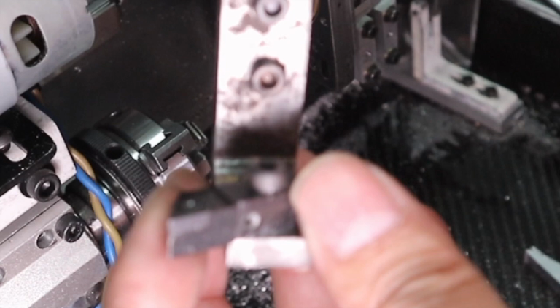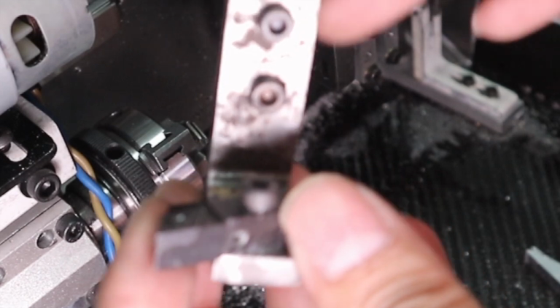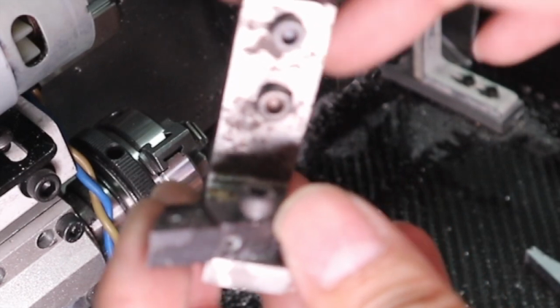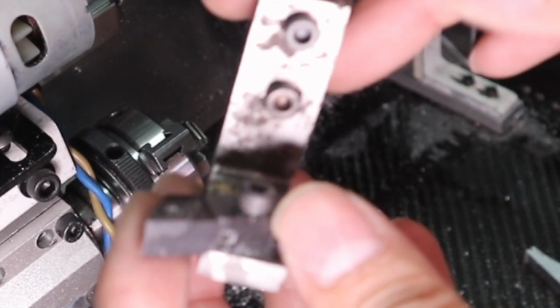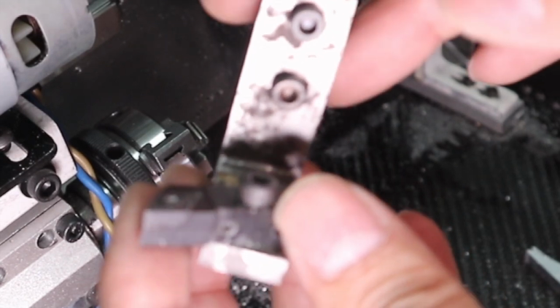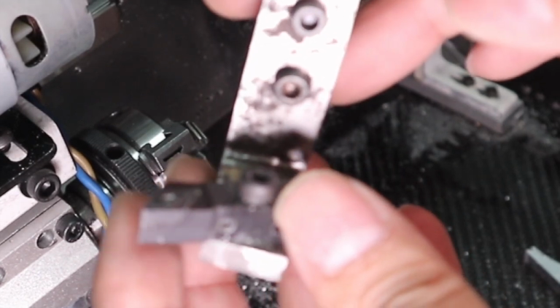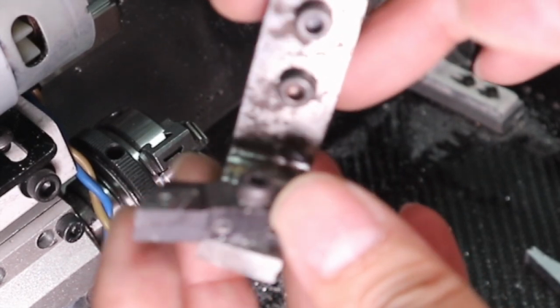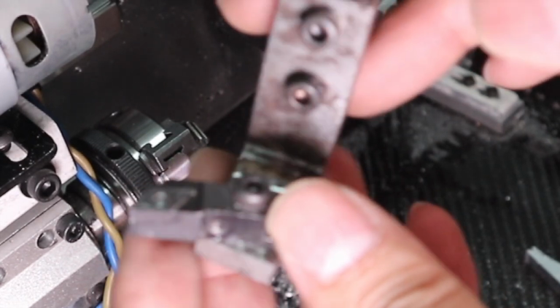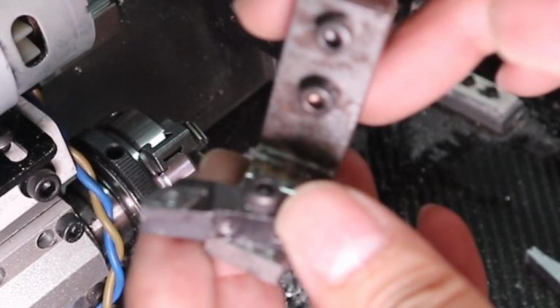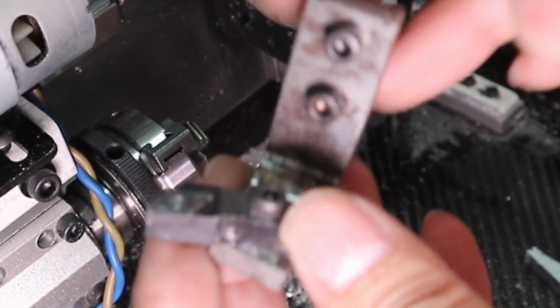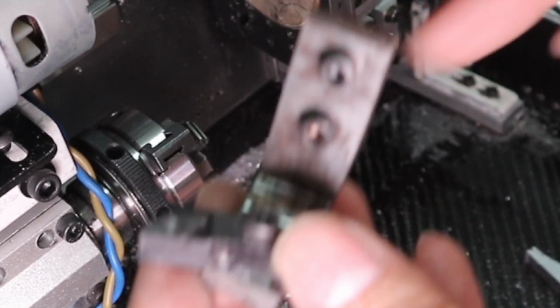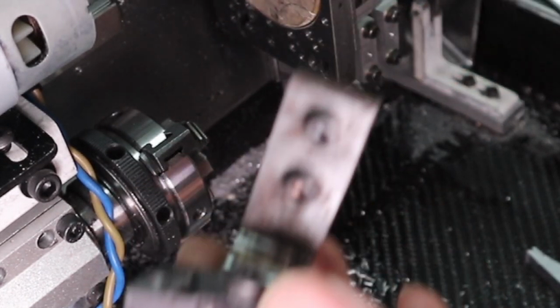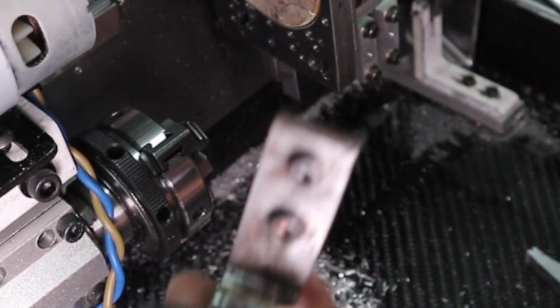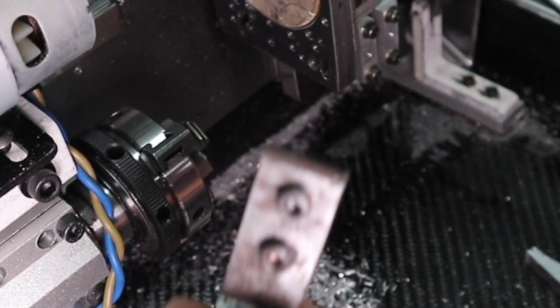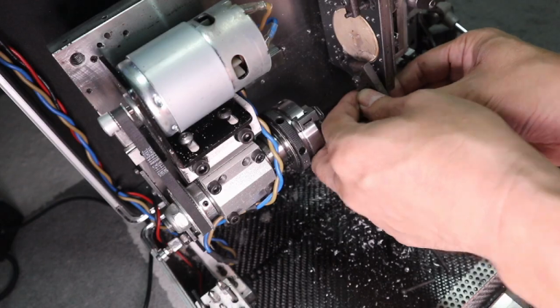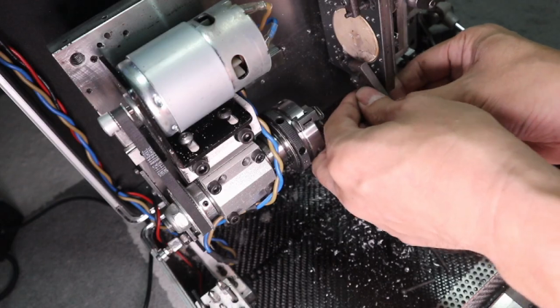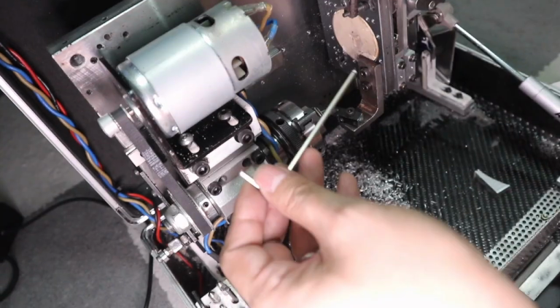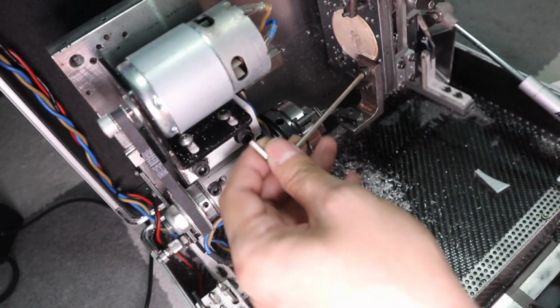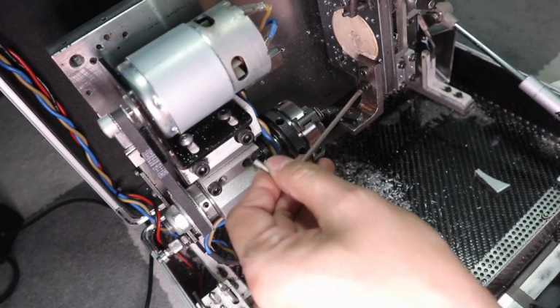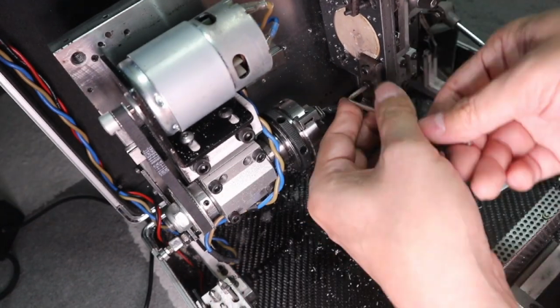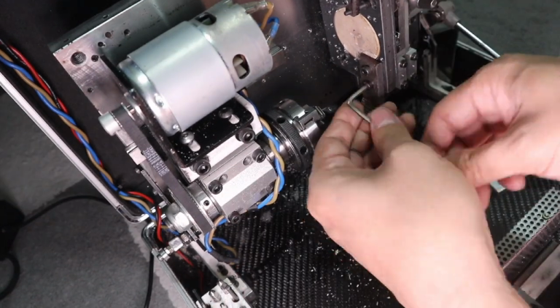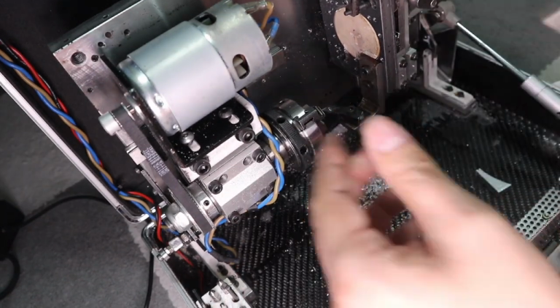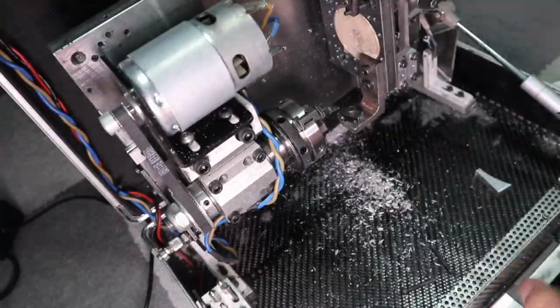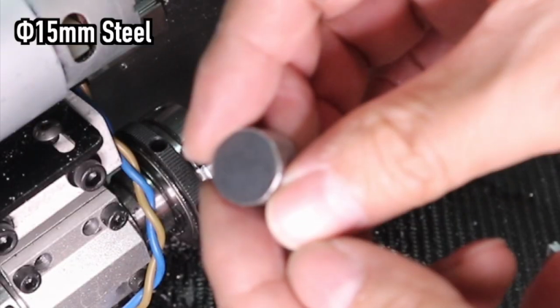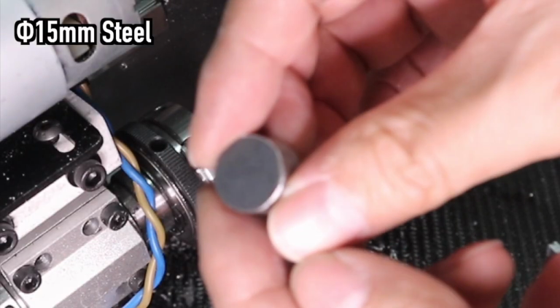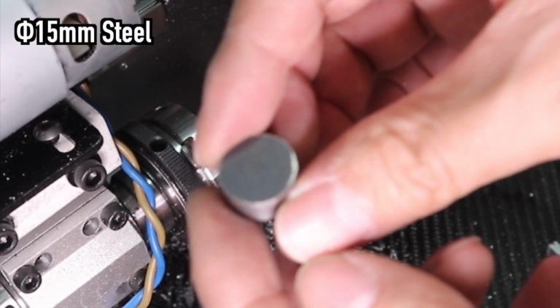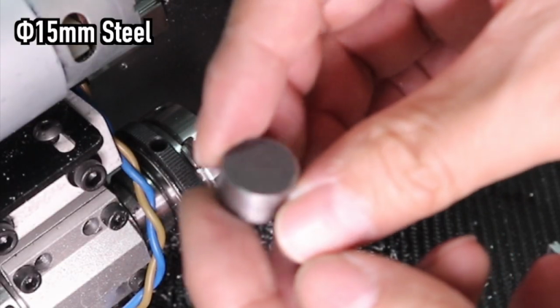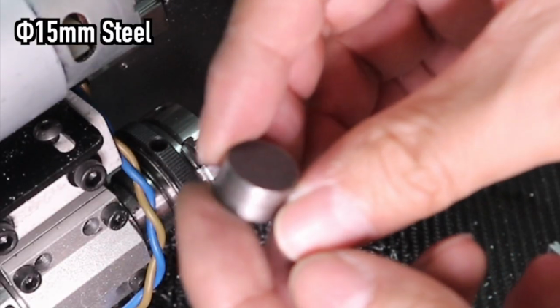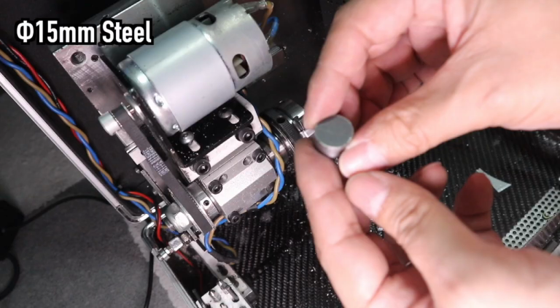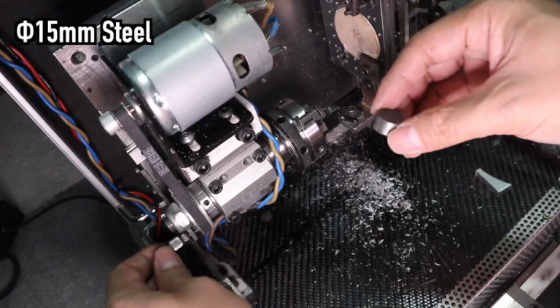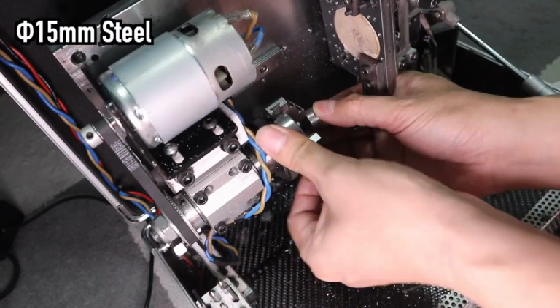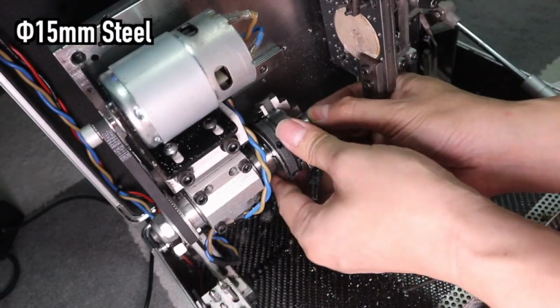Next, I will try lathe machining. Let's try turning a 5–15mm steel material.